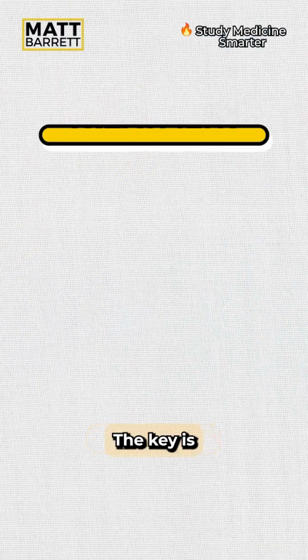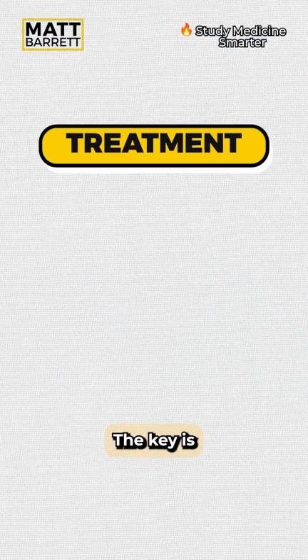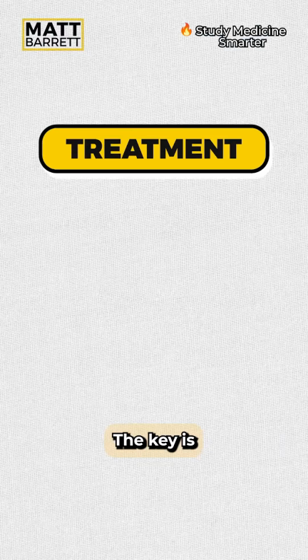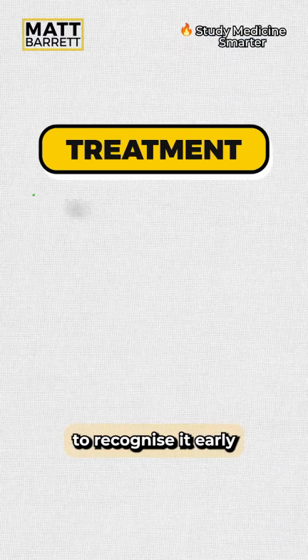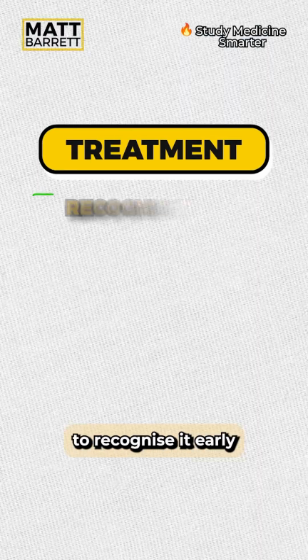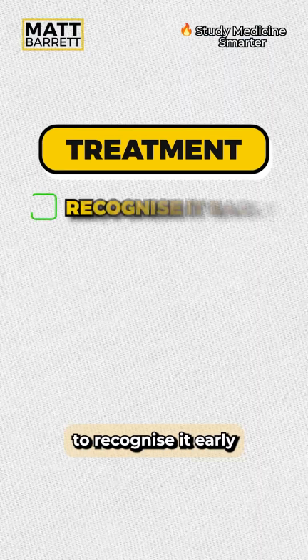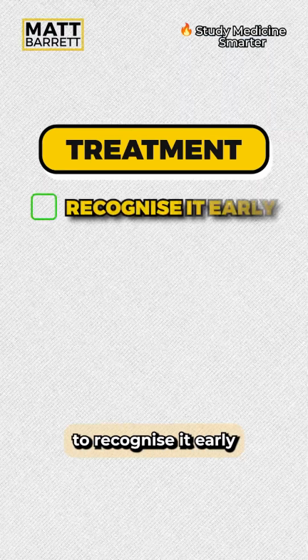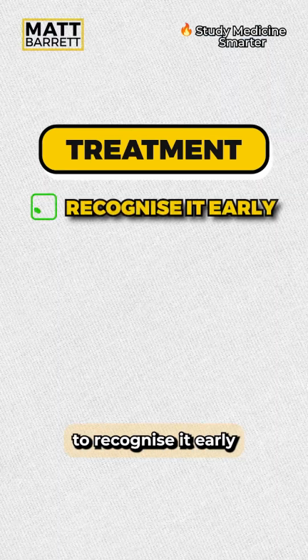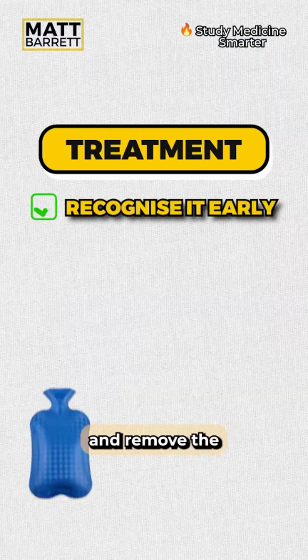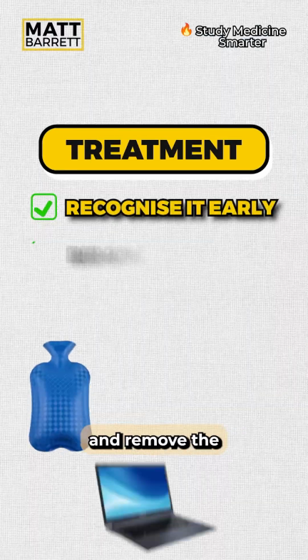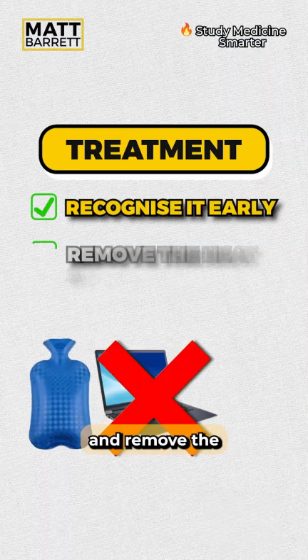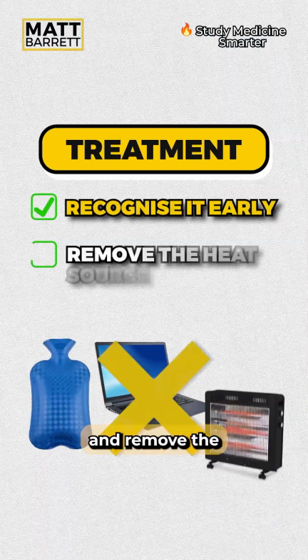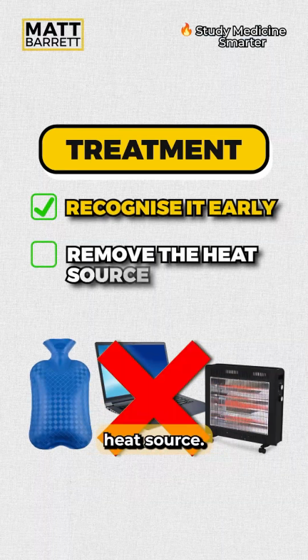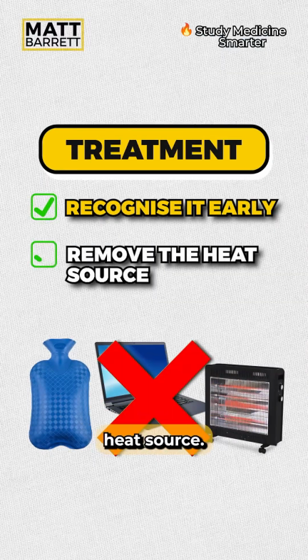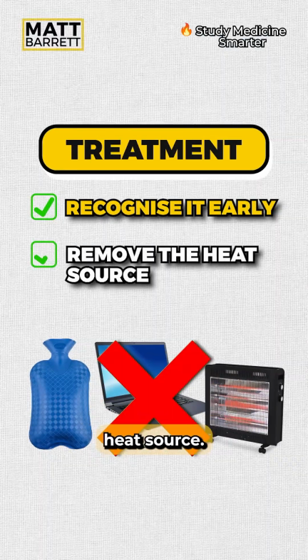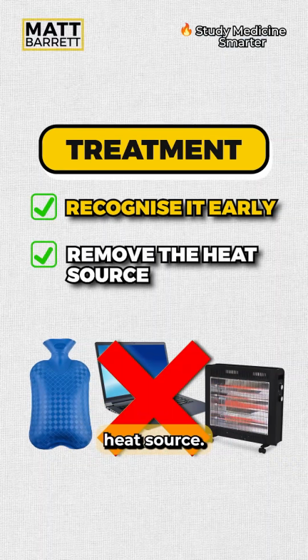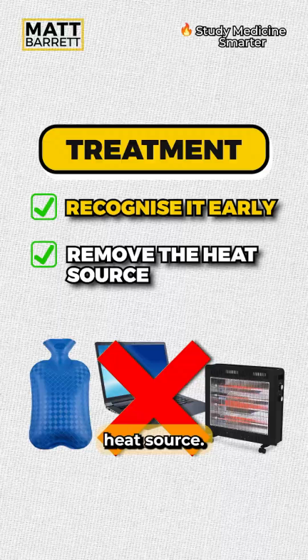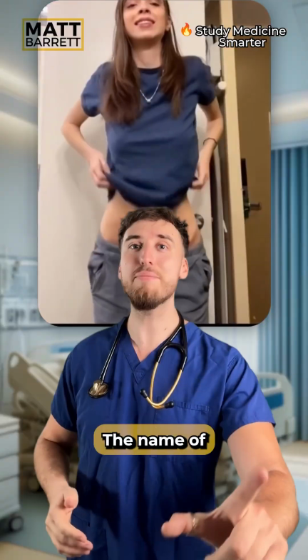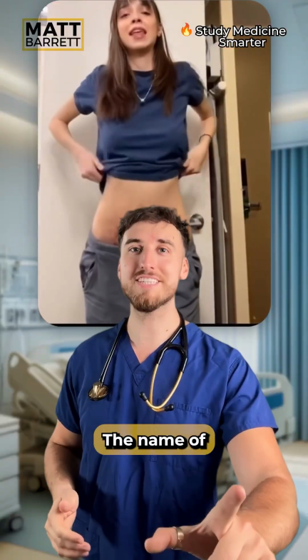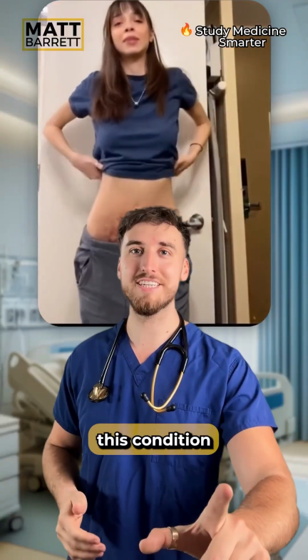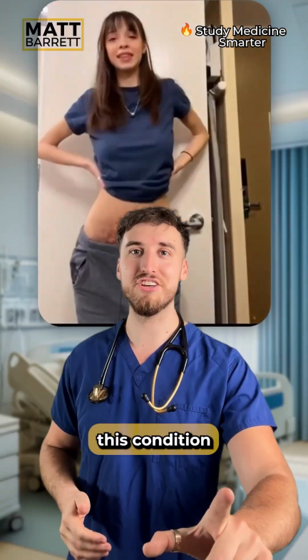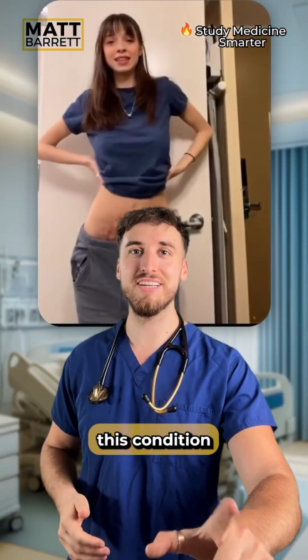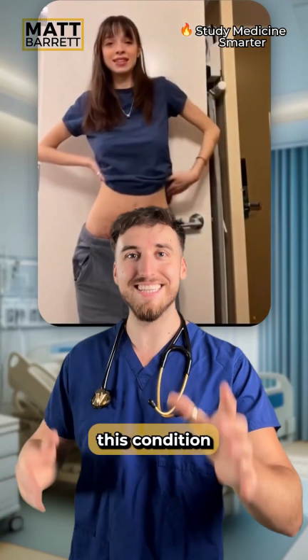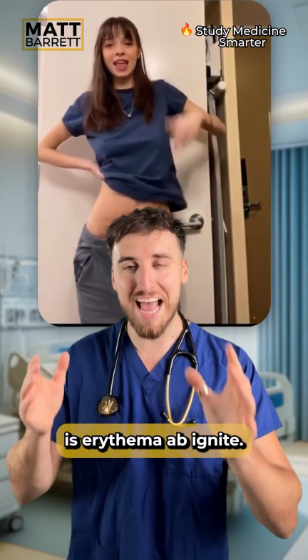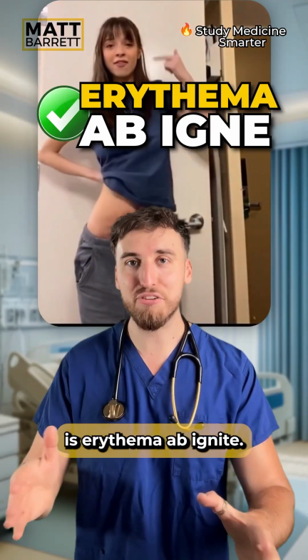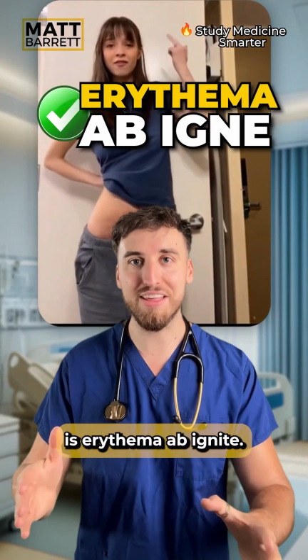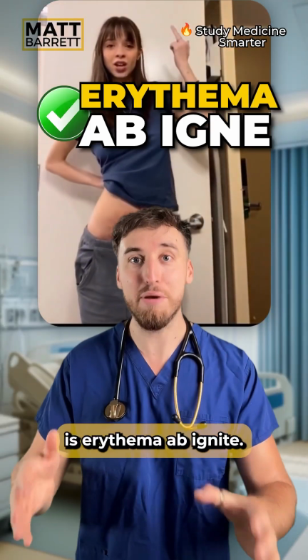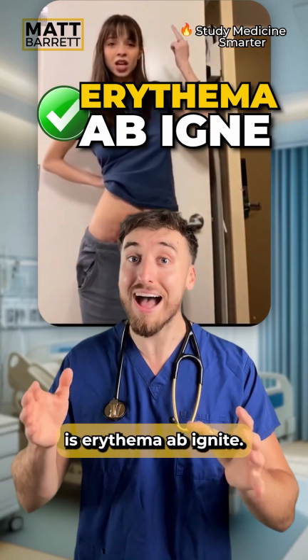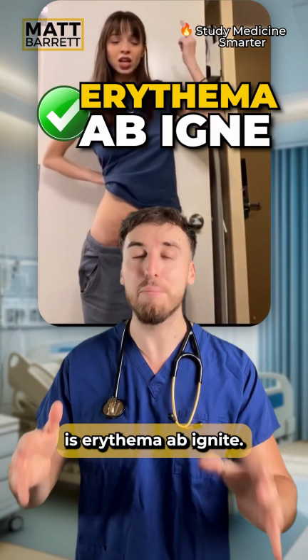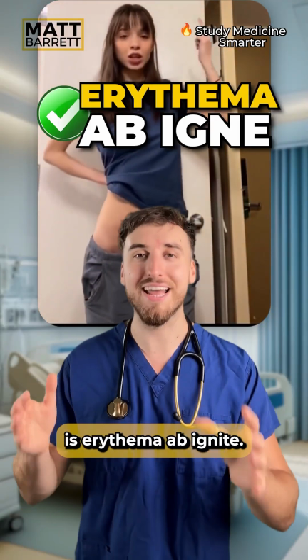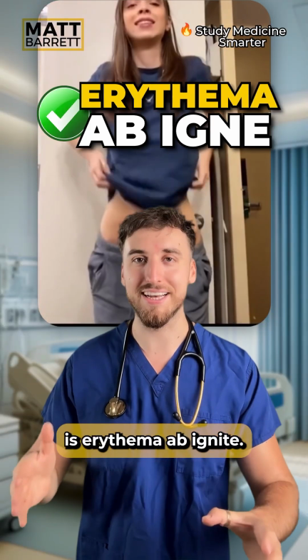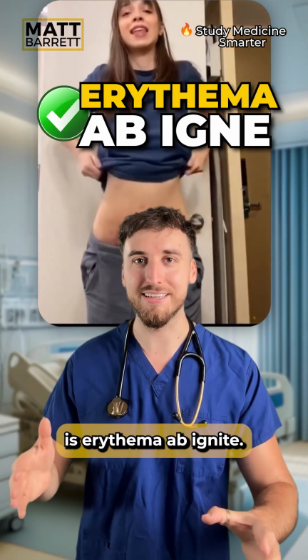The key is to recognize it early and remove the heat source. The name of this condition is erythema ab igne.